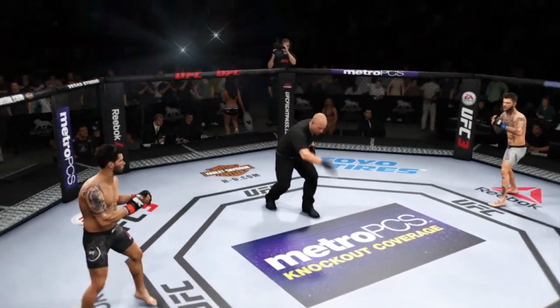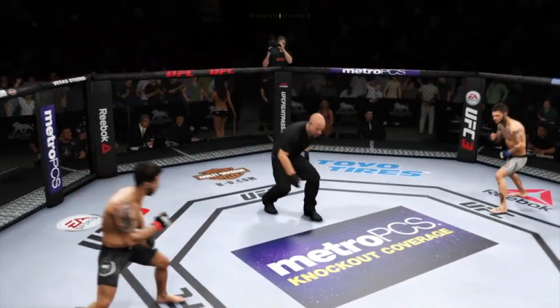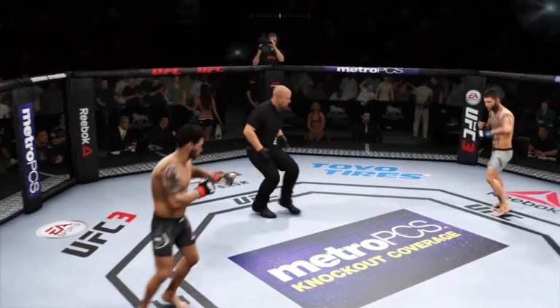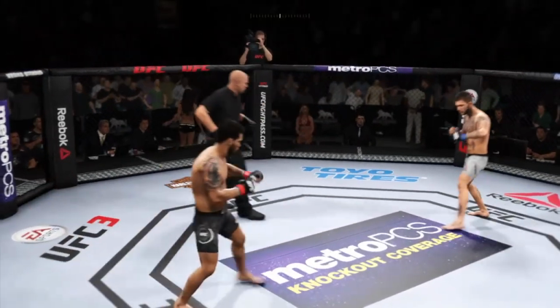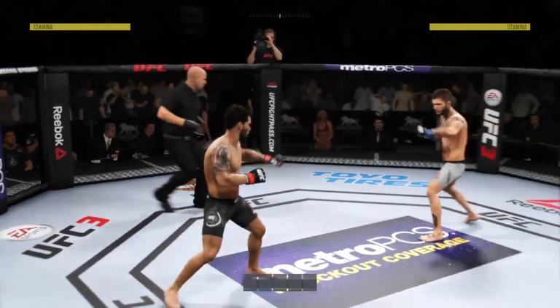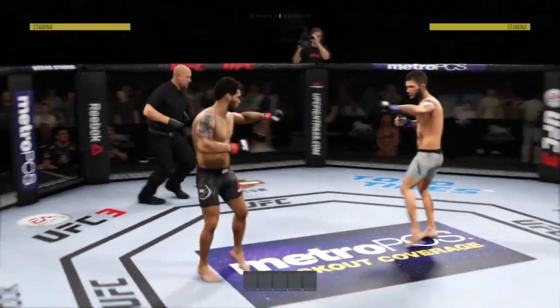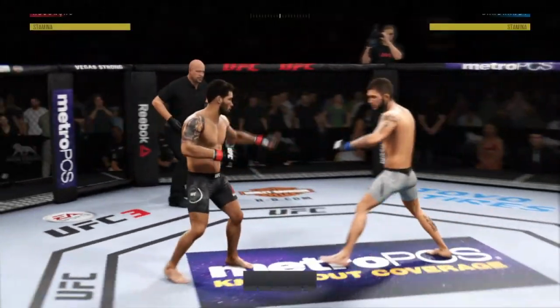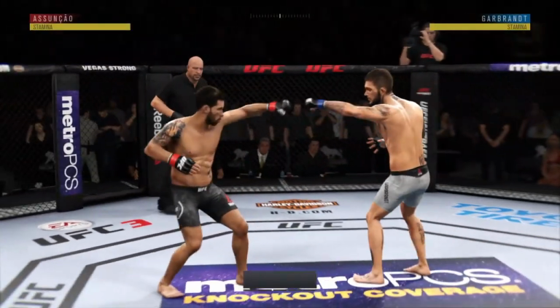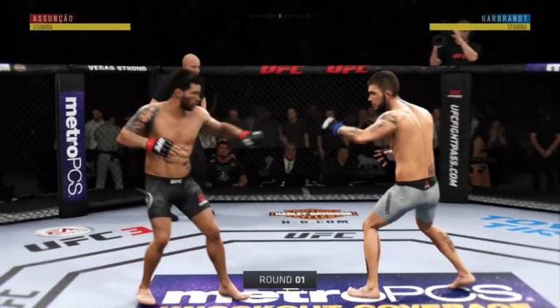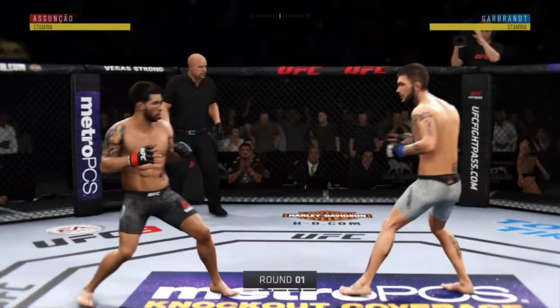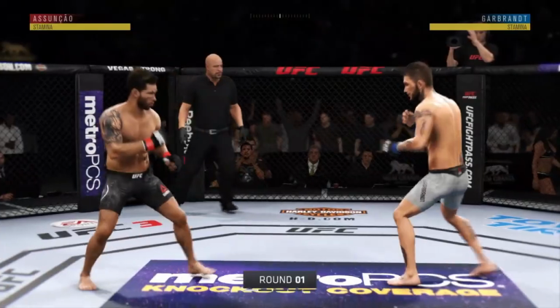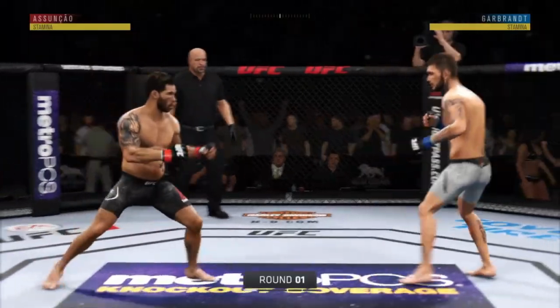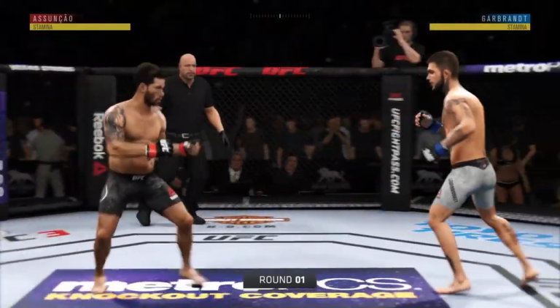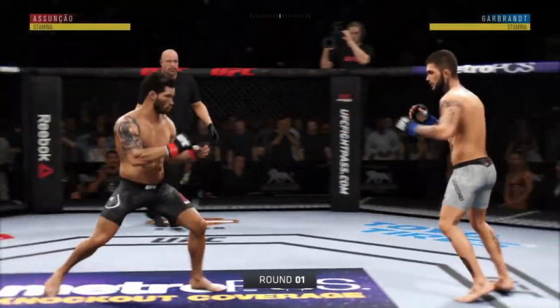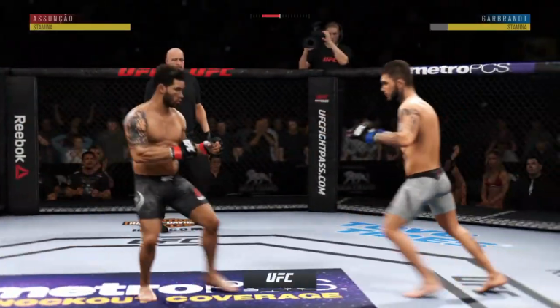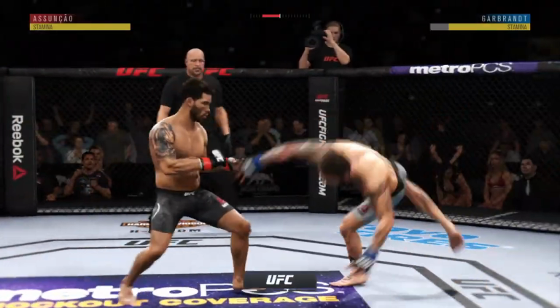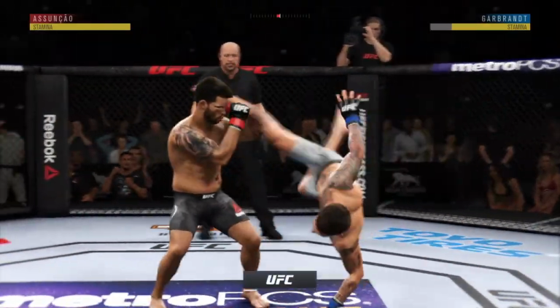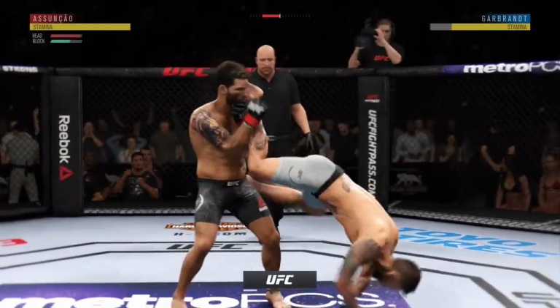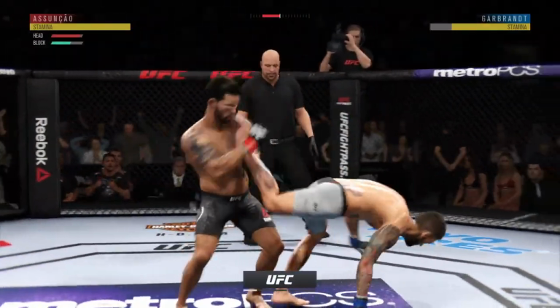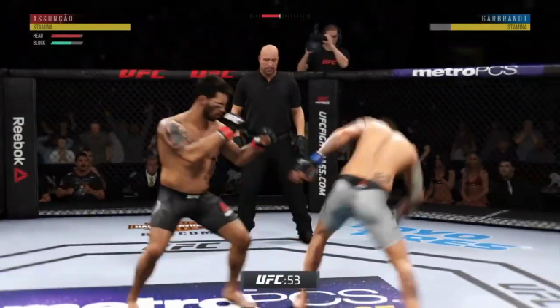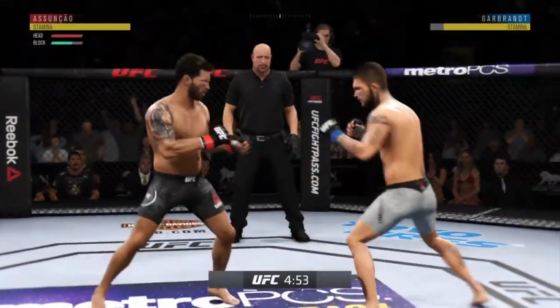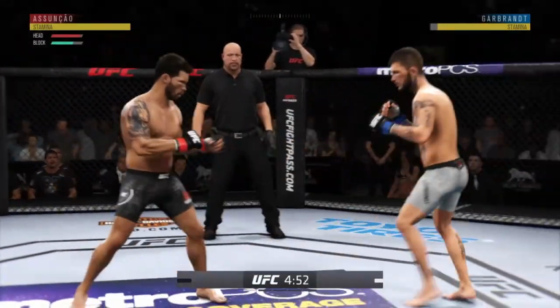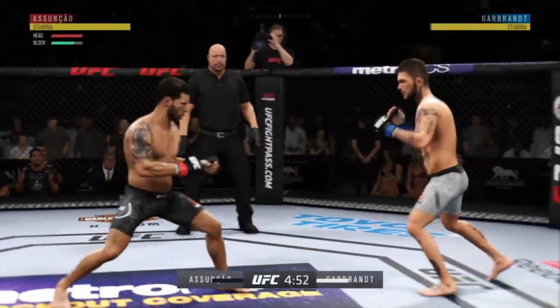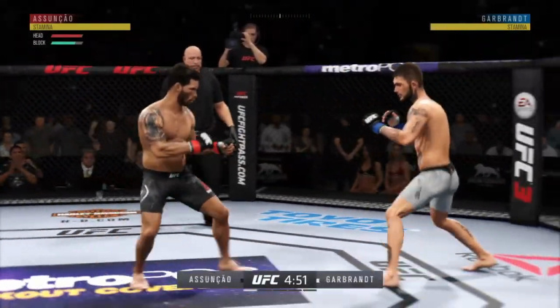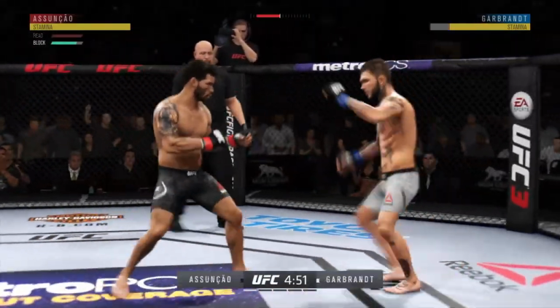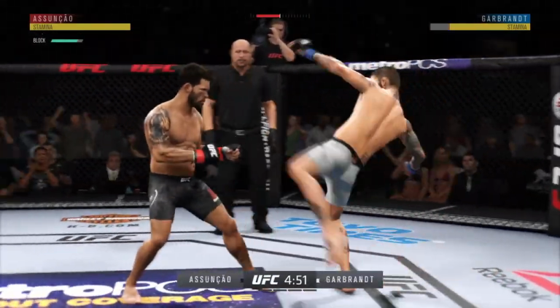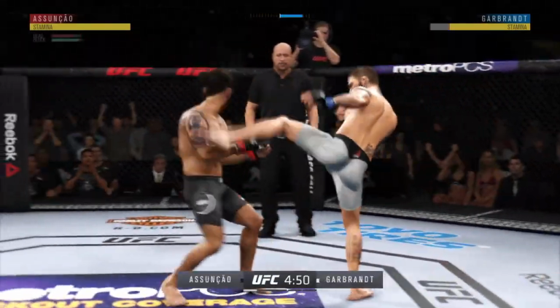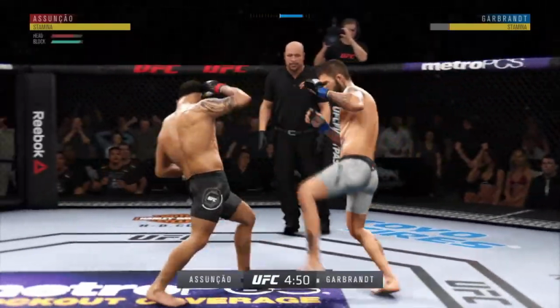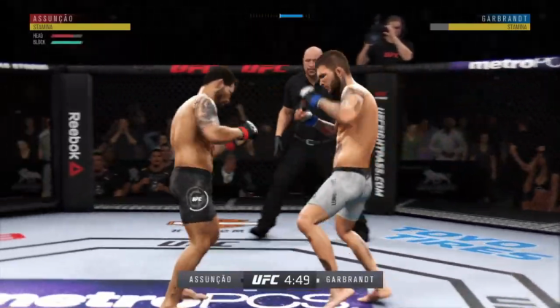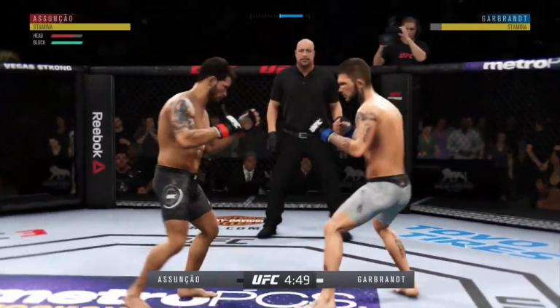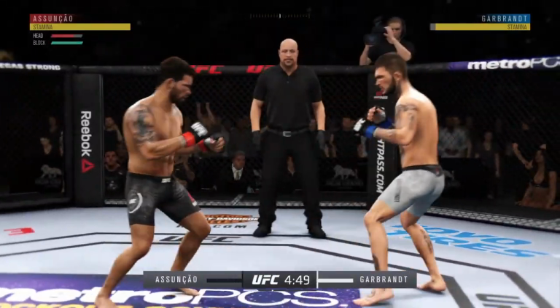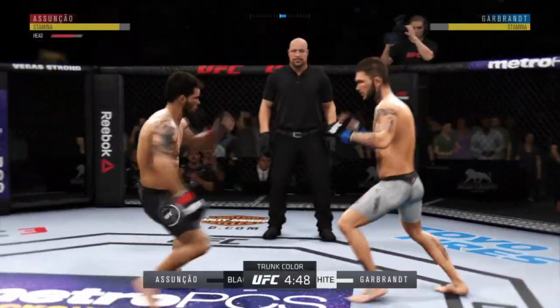And we are underway. All right, ready to go here, round one. Here is the Brazilian Jiu-Jitsu Black Belt, Rafael Assuncao.